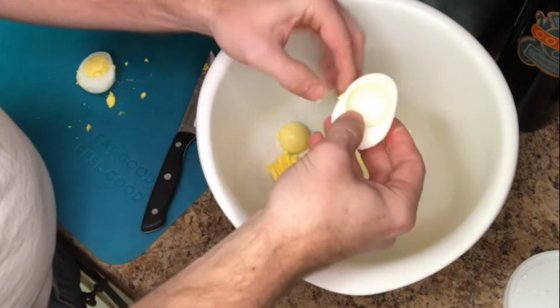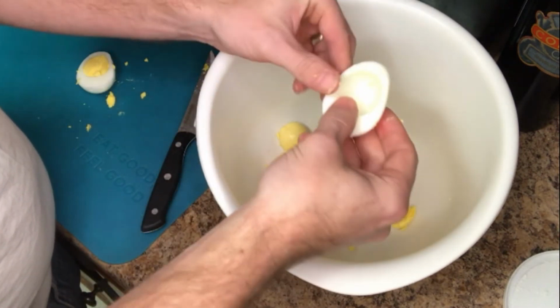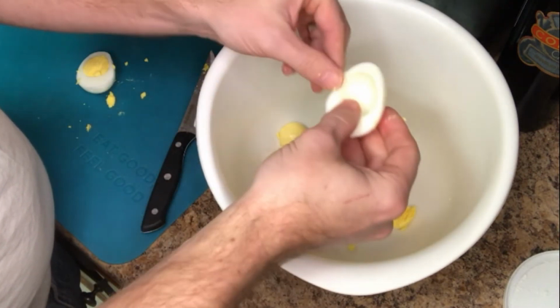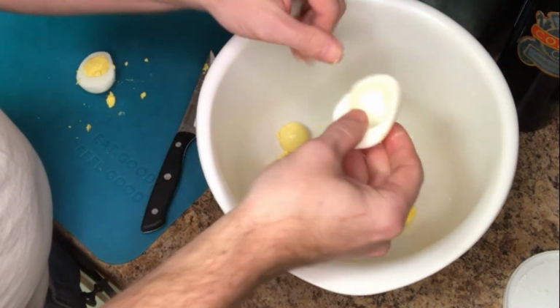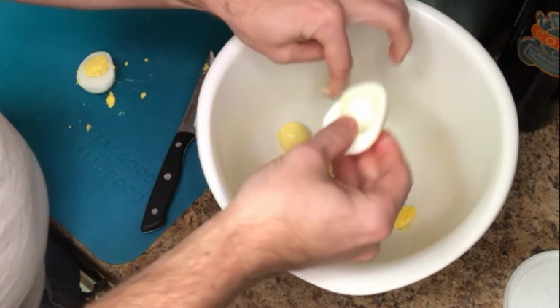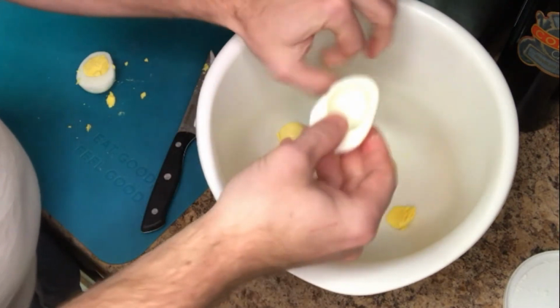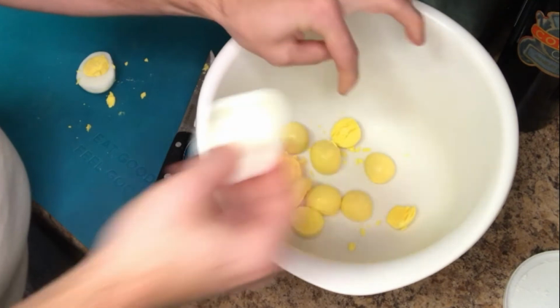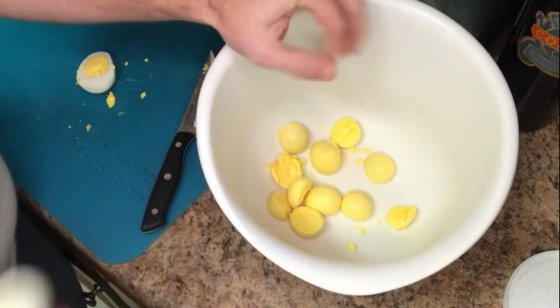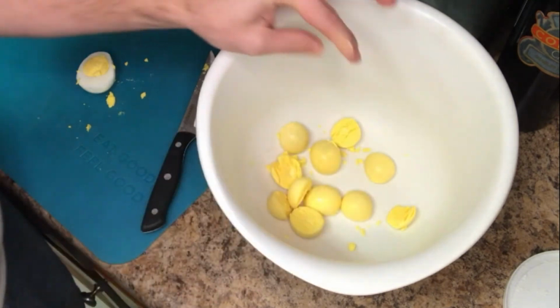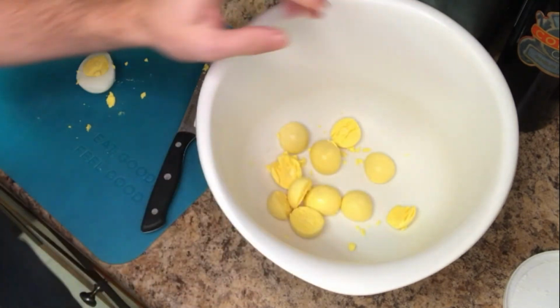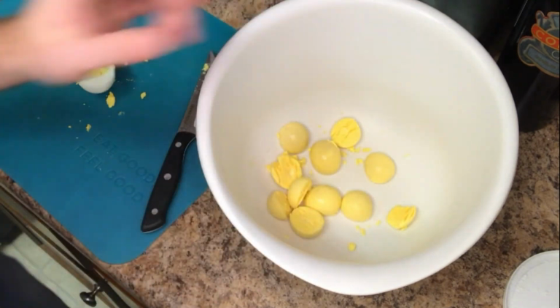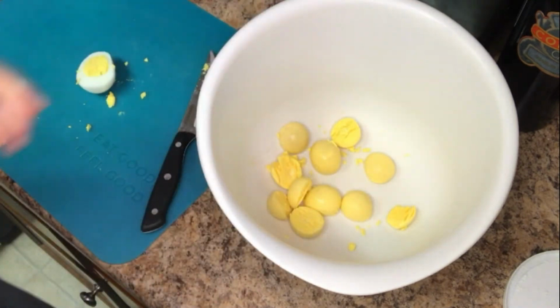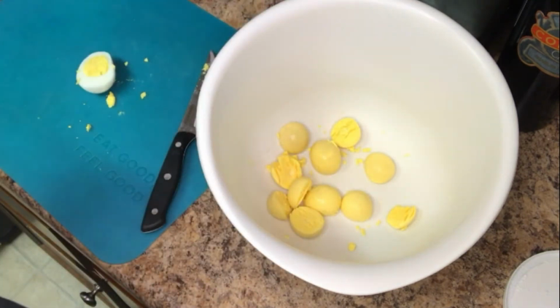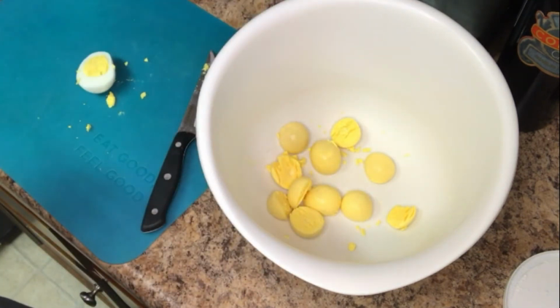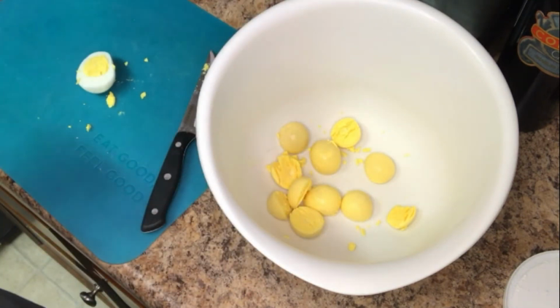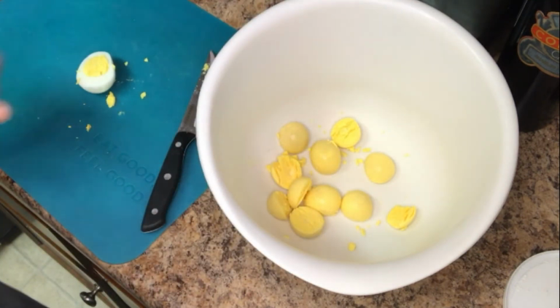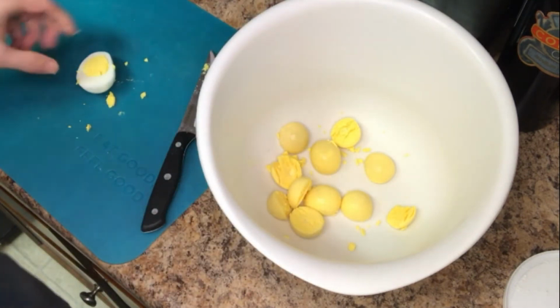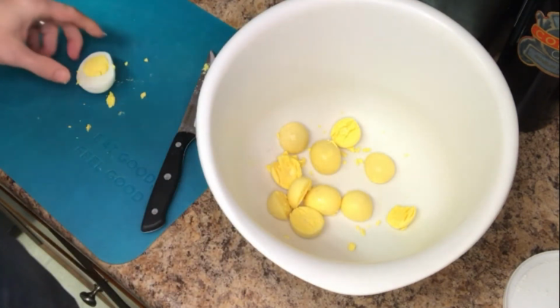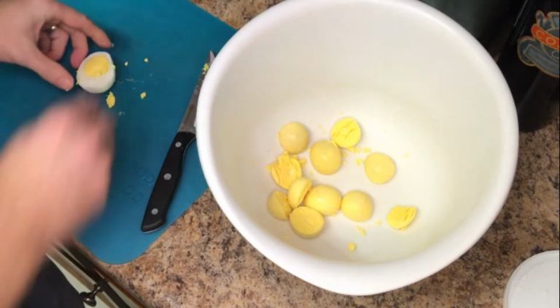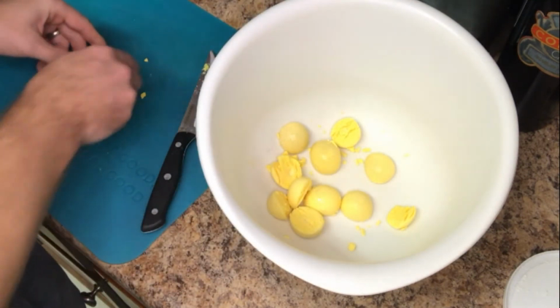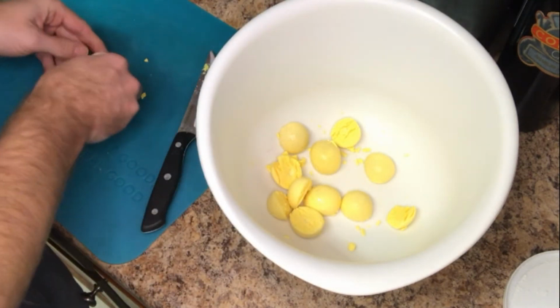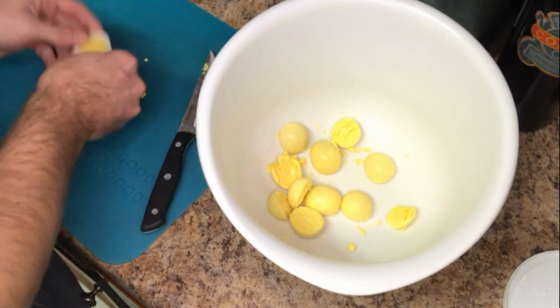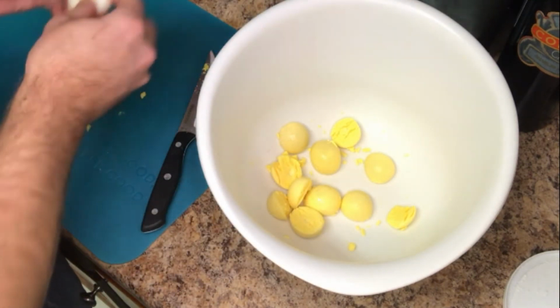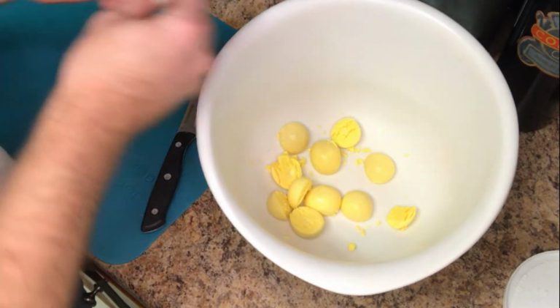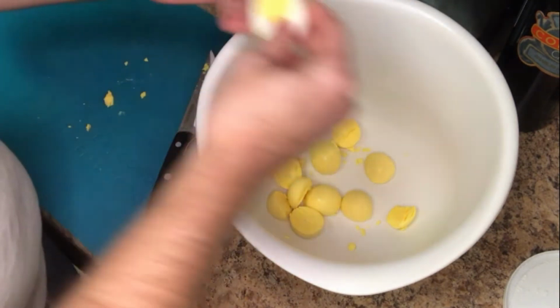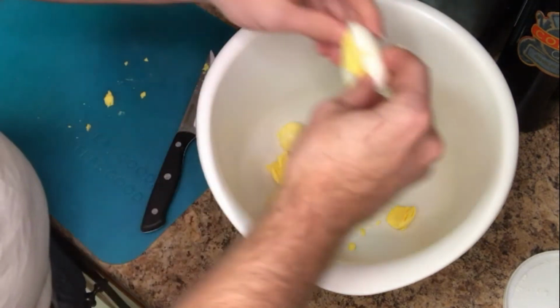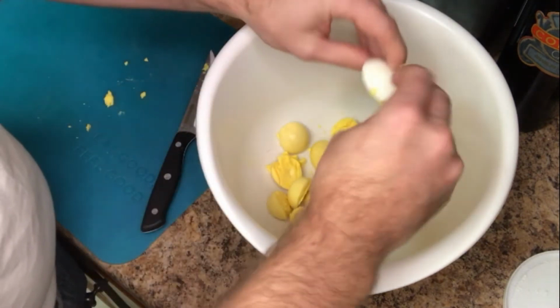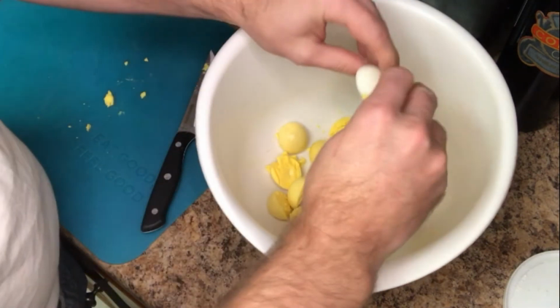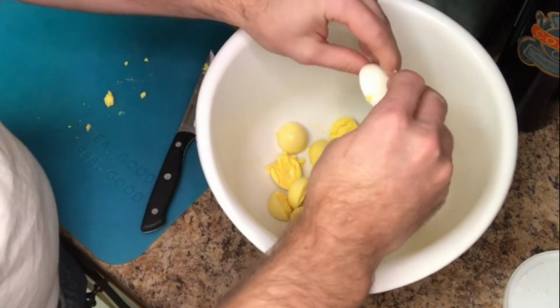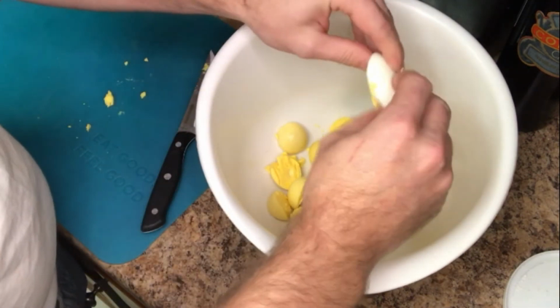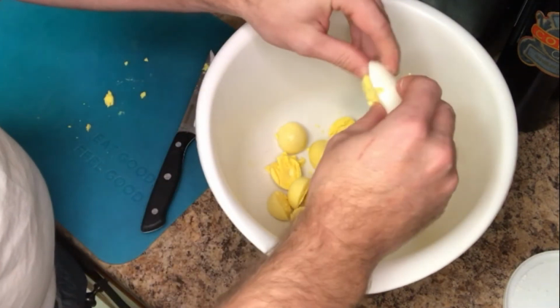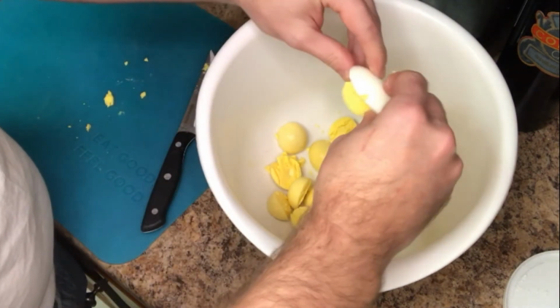Make sure you leave them in the rolling boil for the full fifteen minutes.